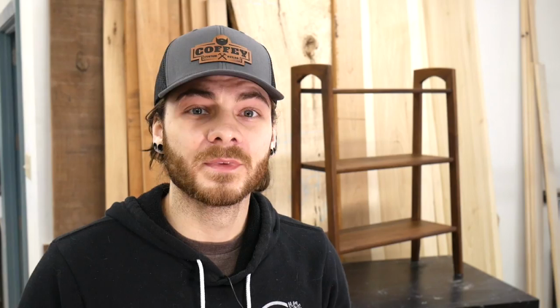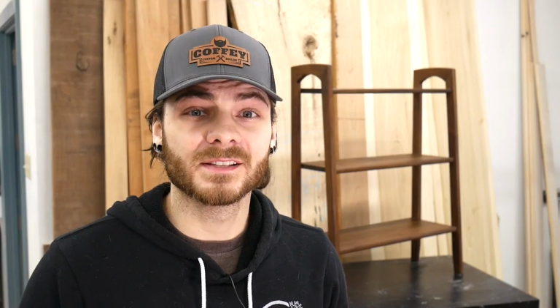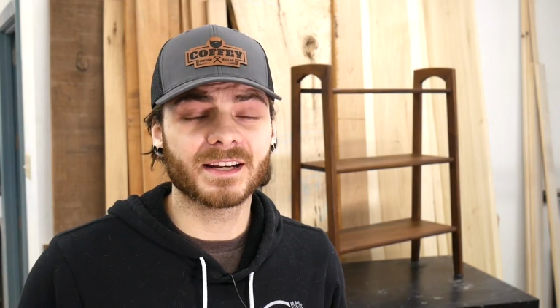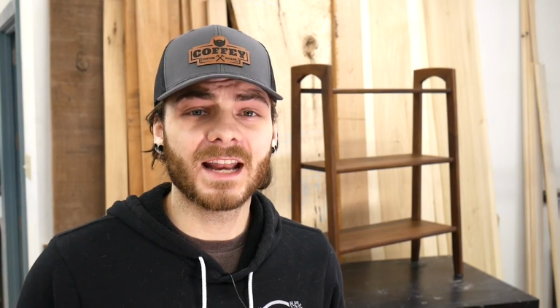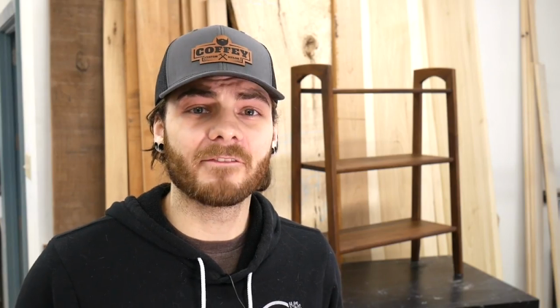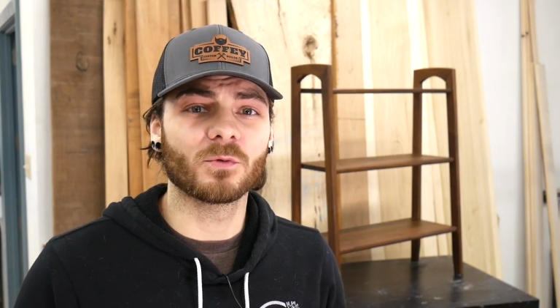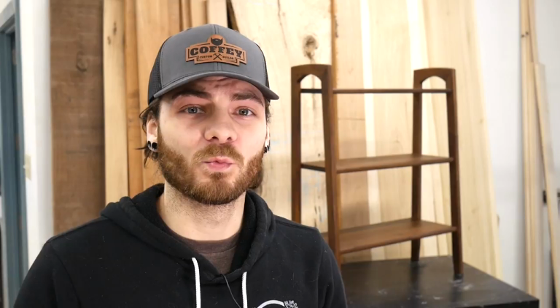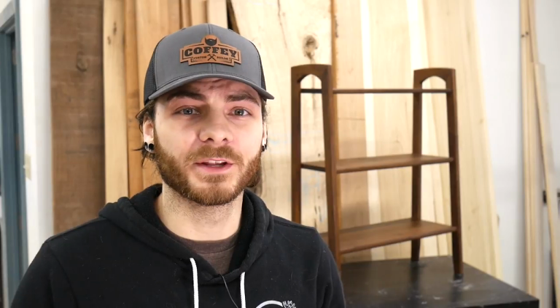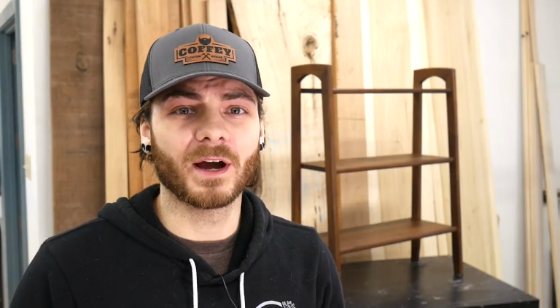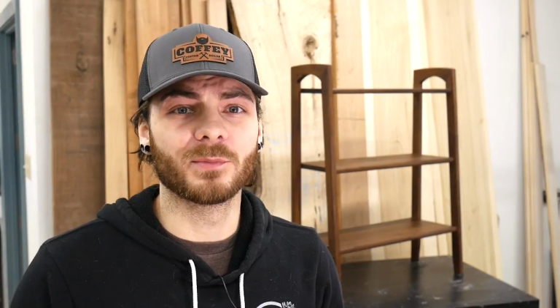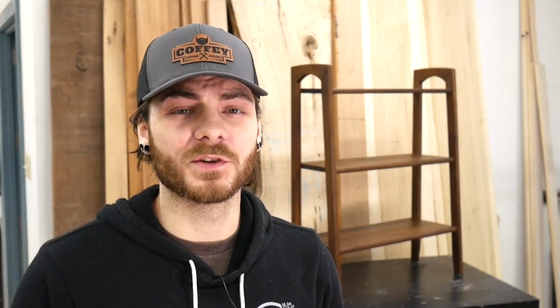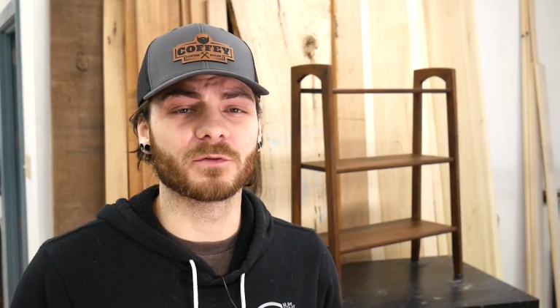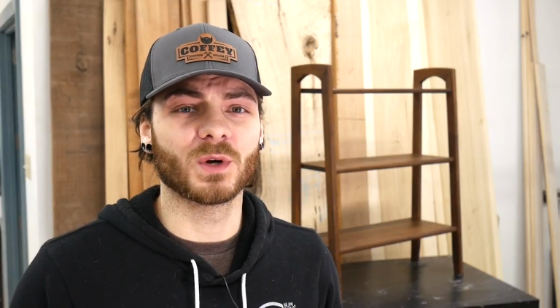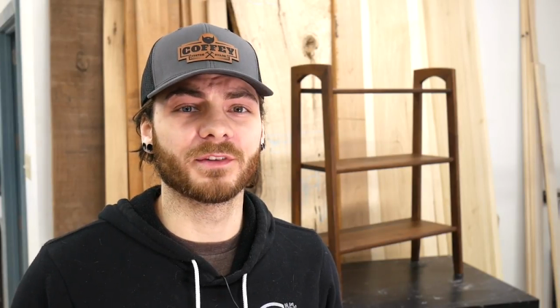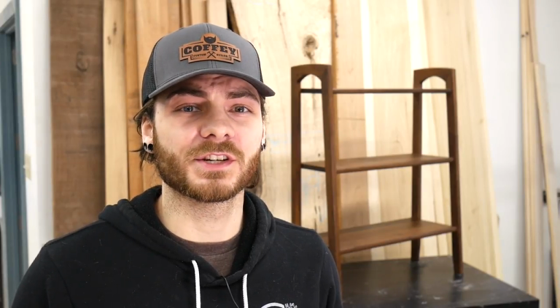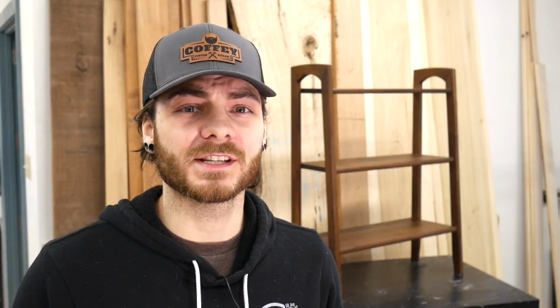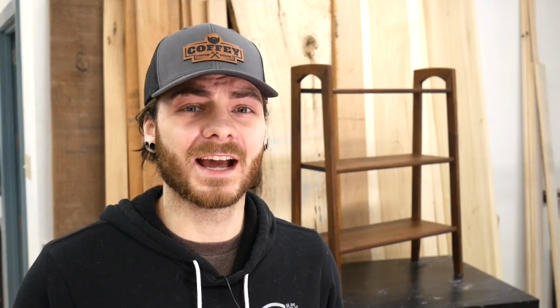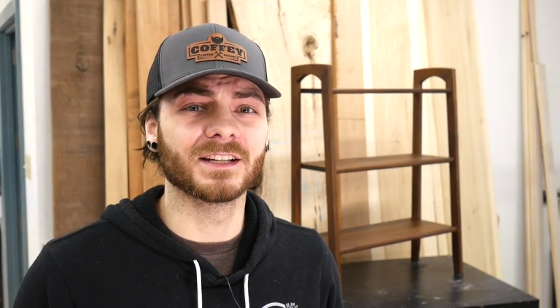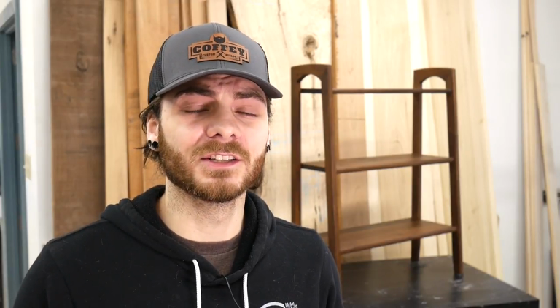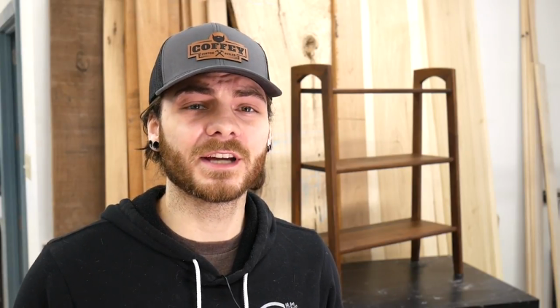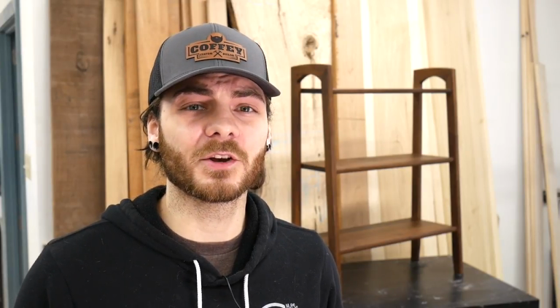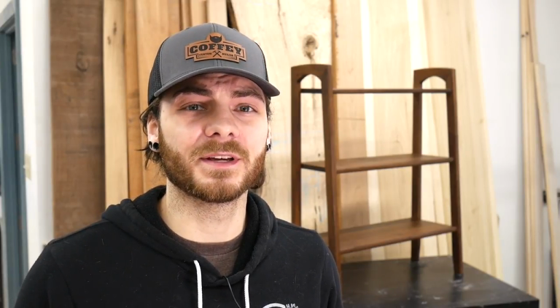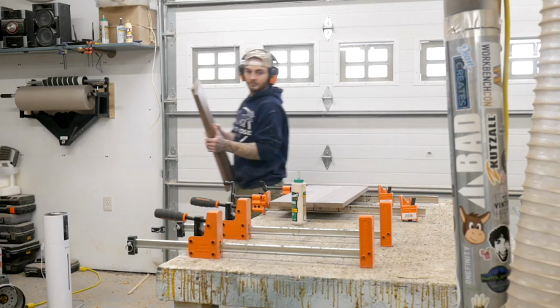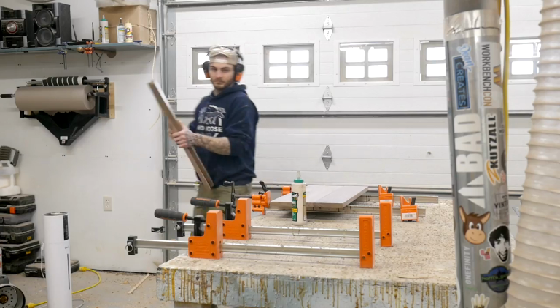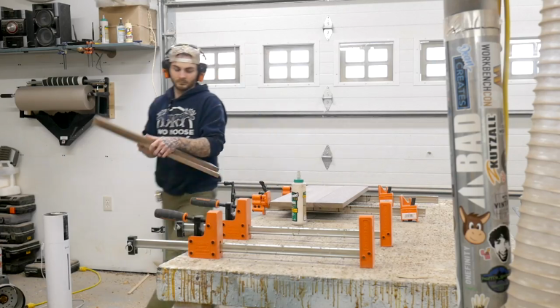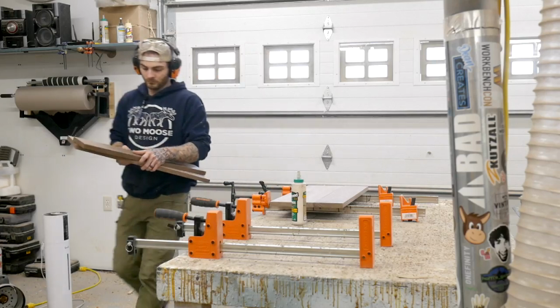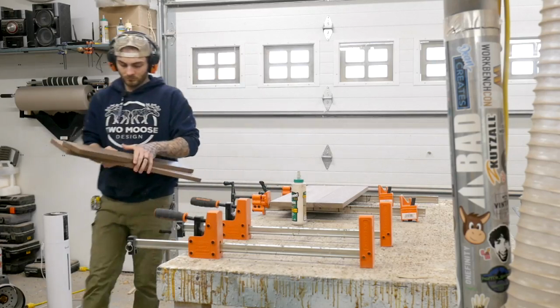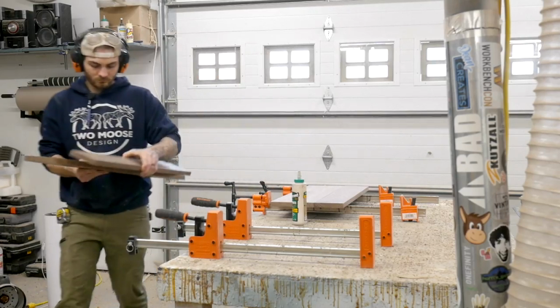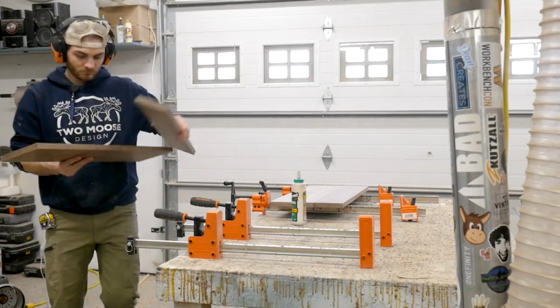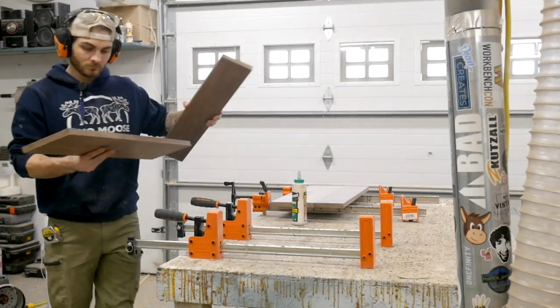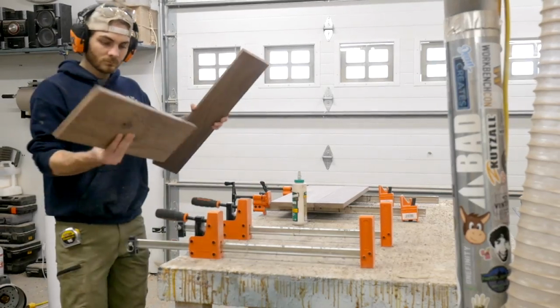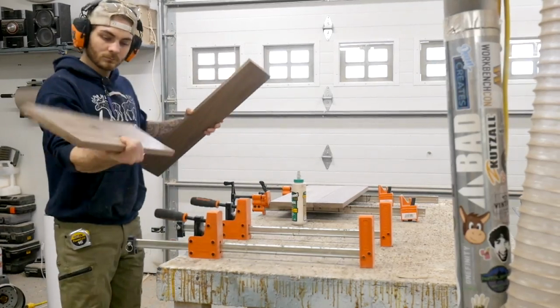Since I didn't have any really wide boards over 12 inches, I had to glue together pieces to make up my three shelves.